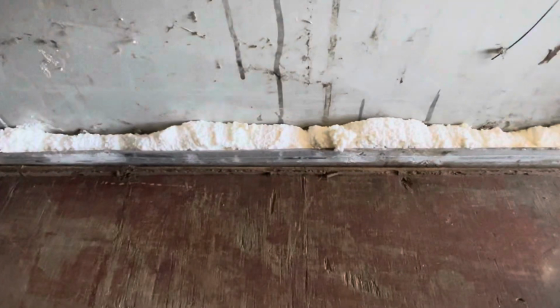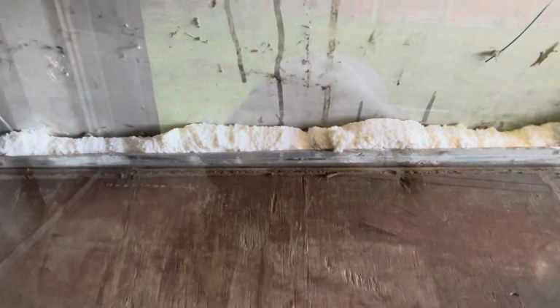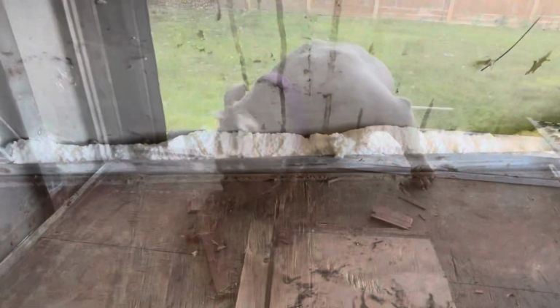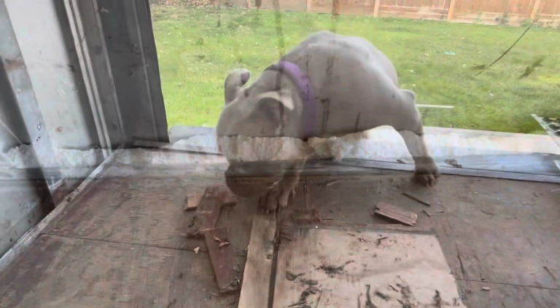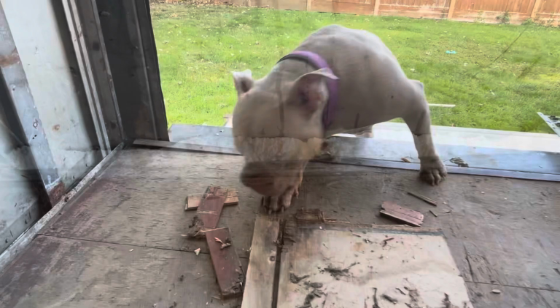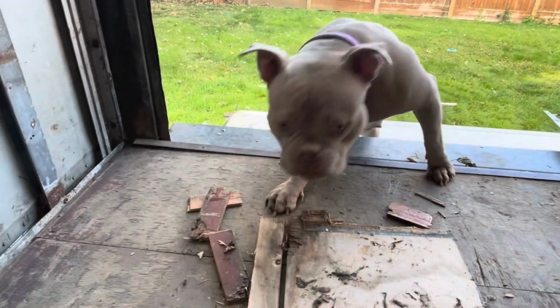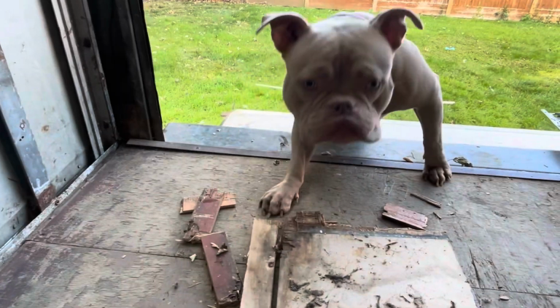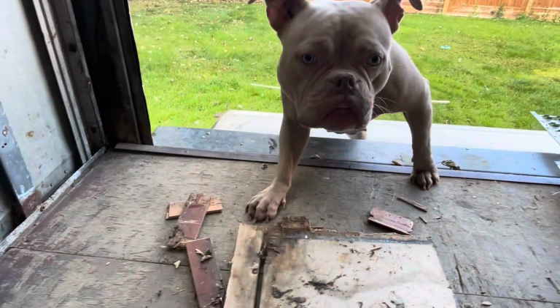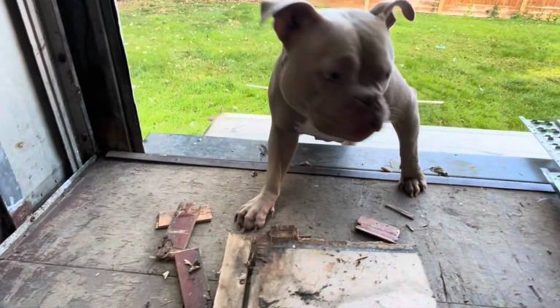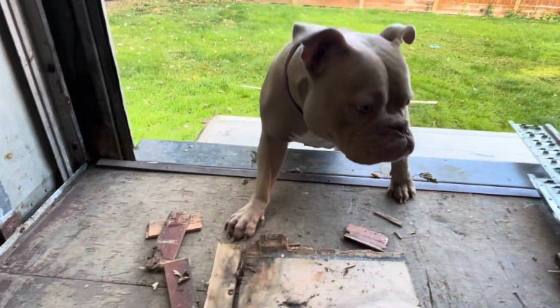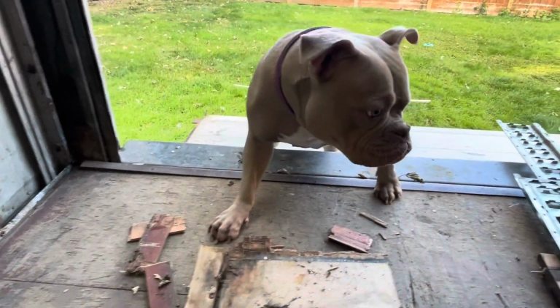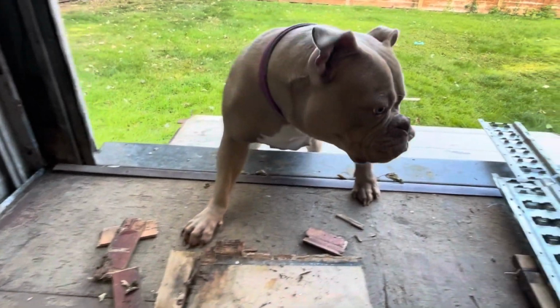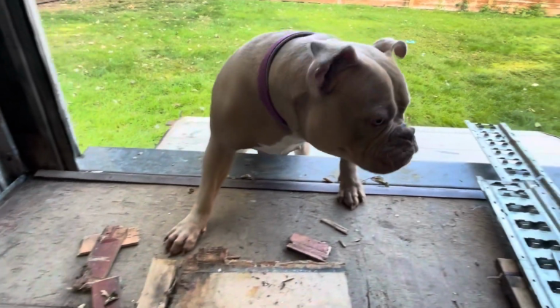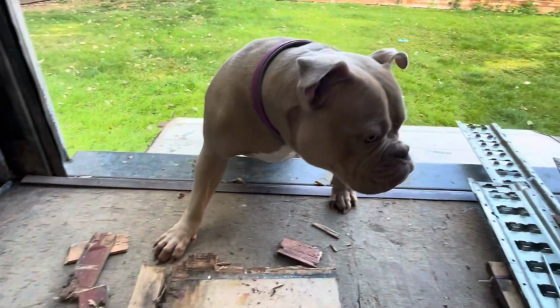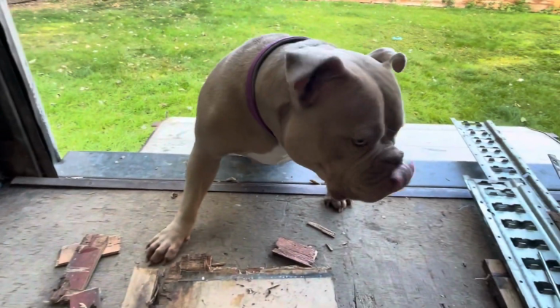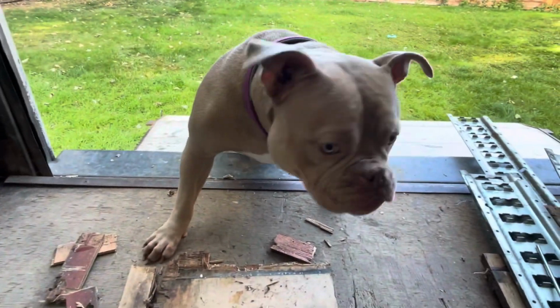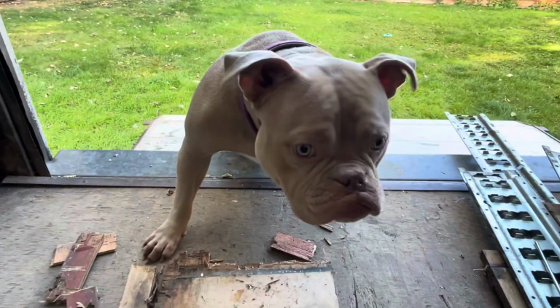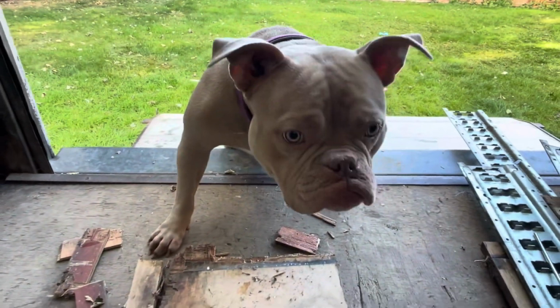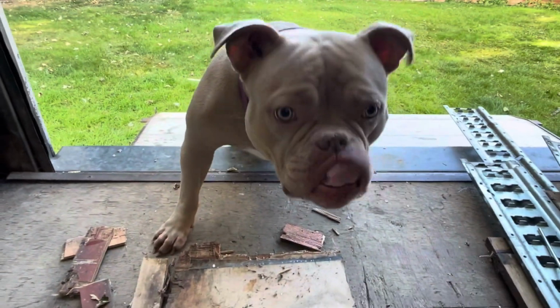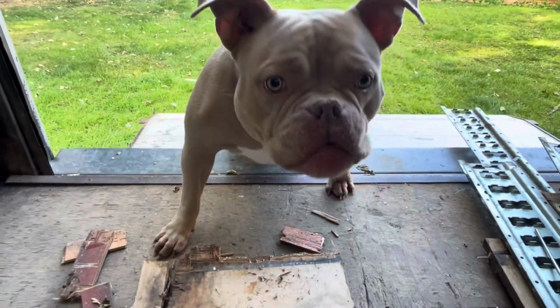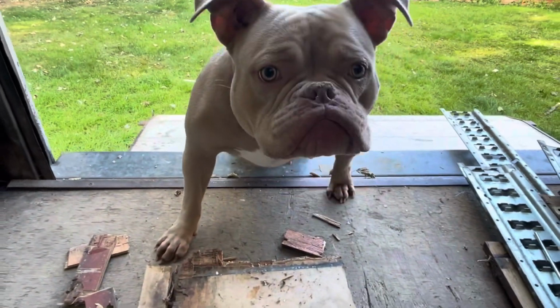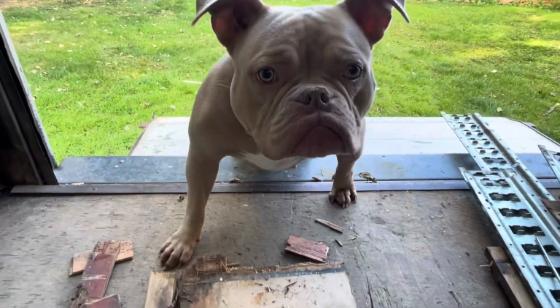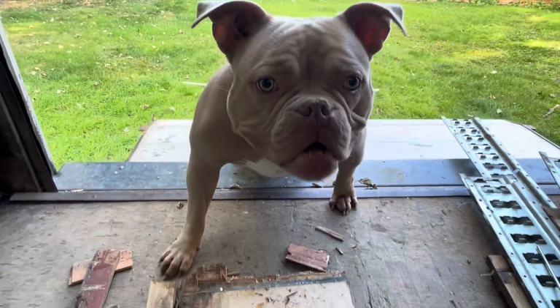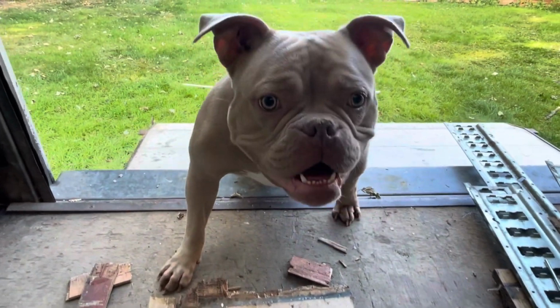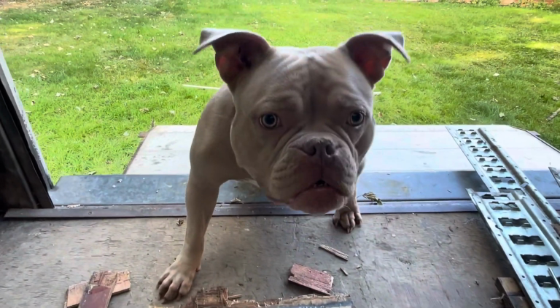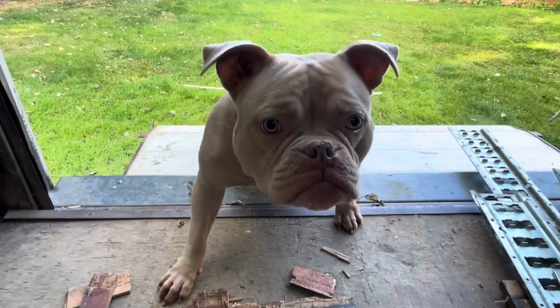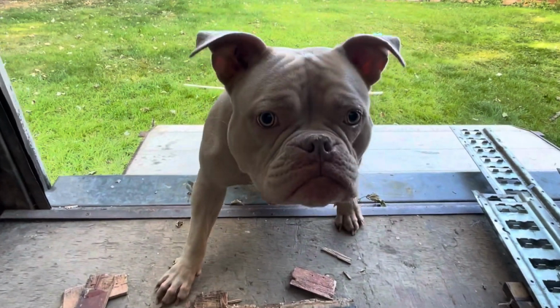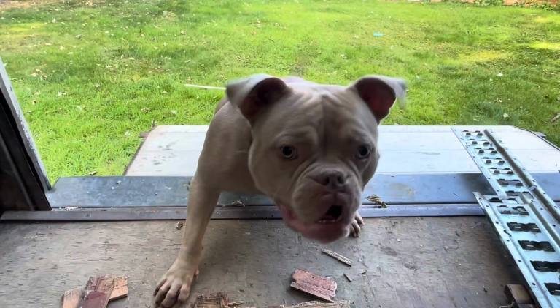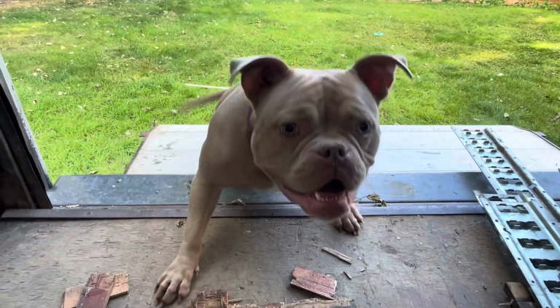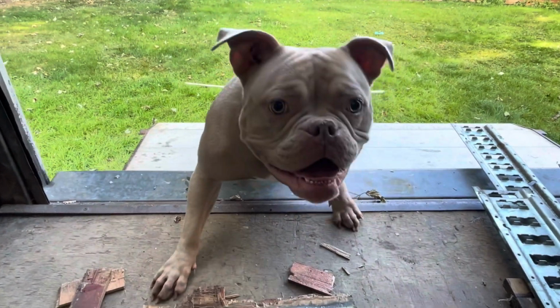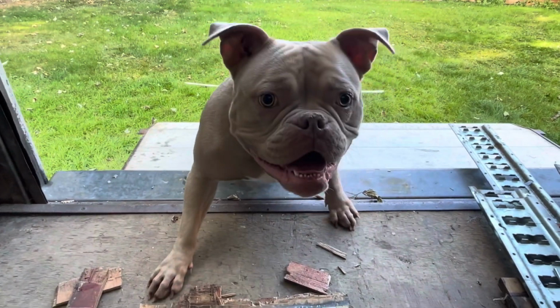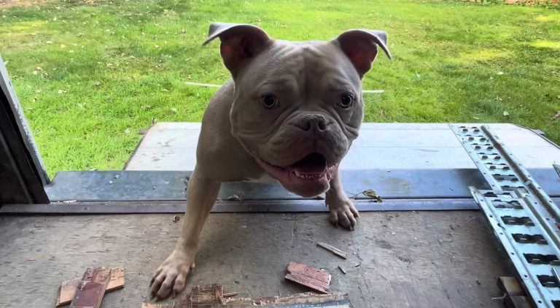I'm trying to do a van build with this weasel. Mabel, say hello to the world.